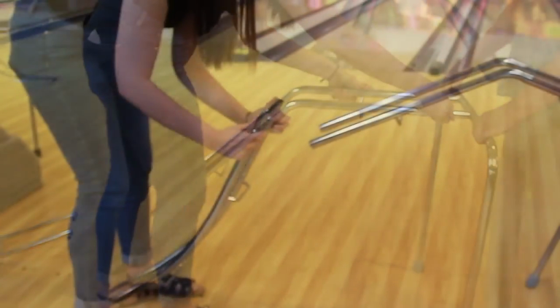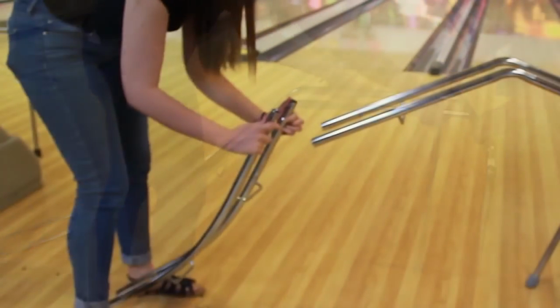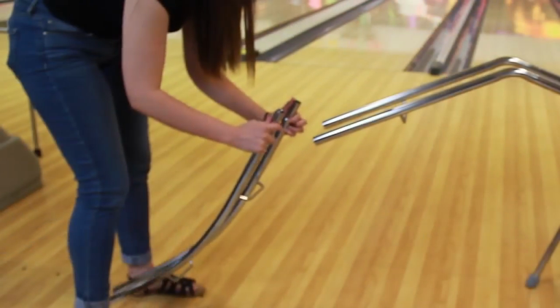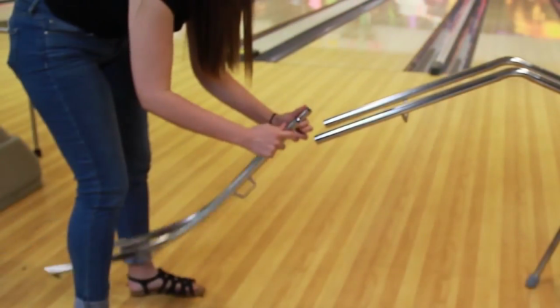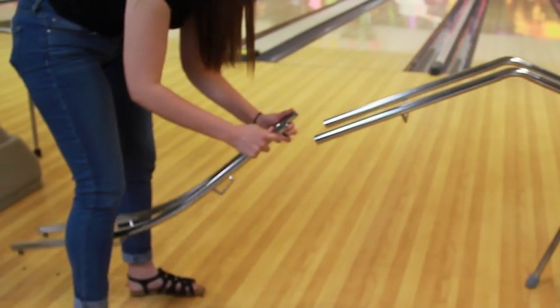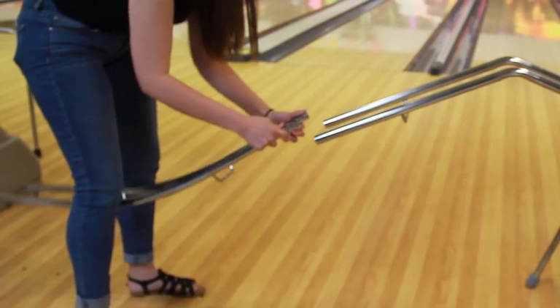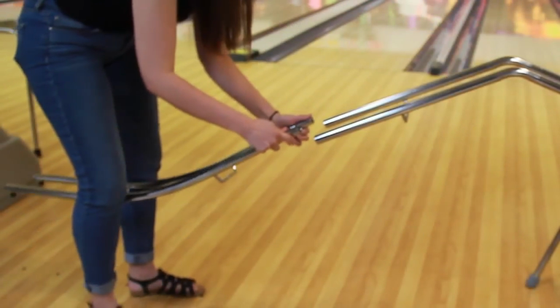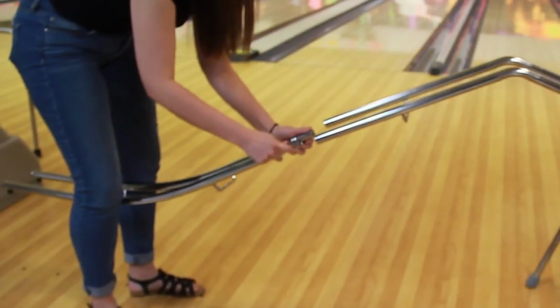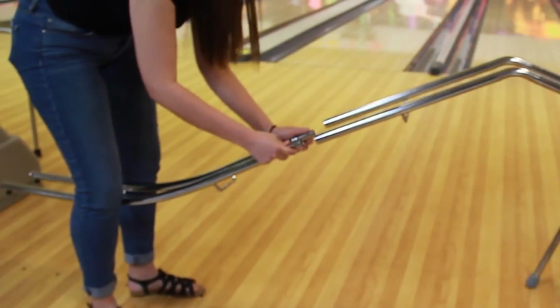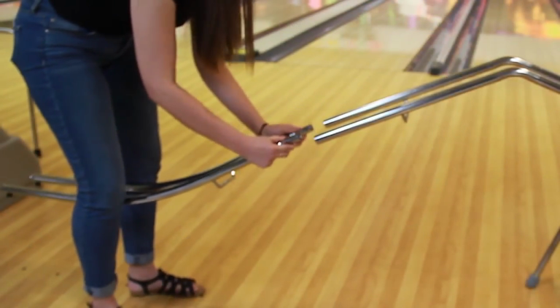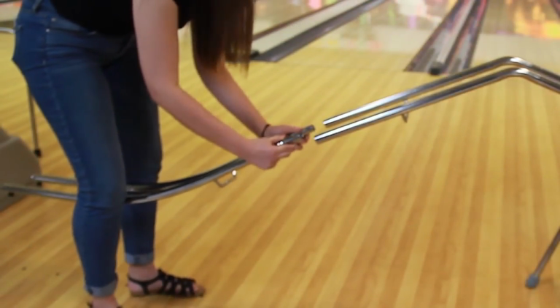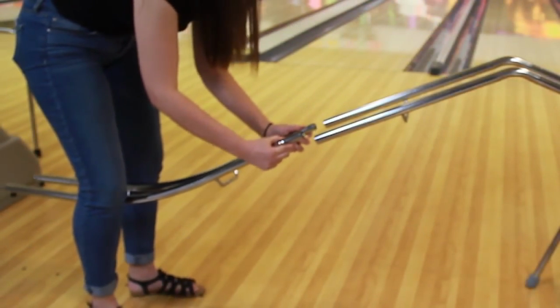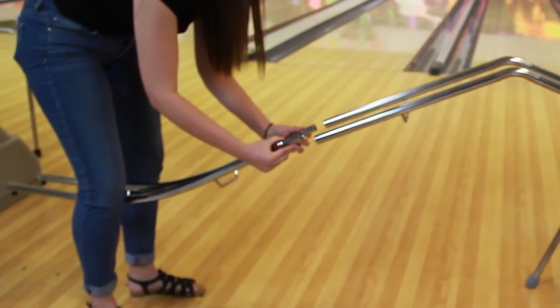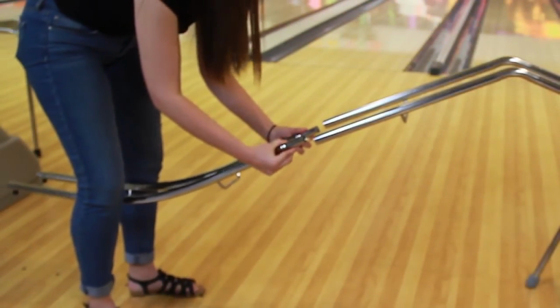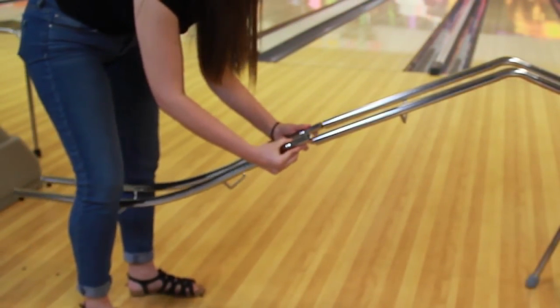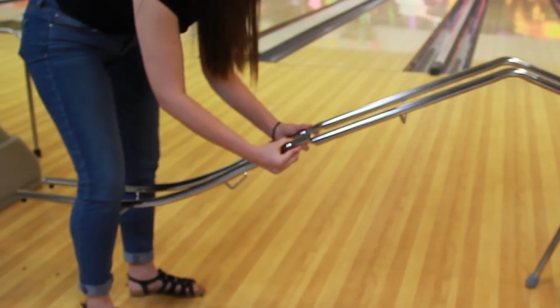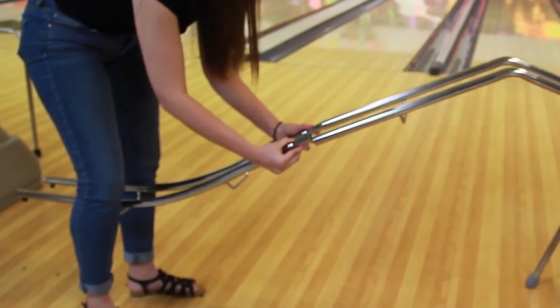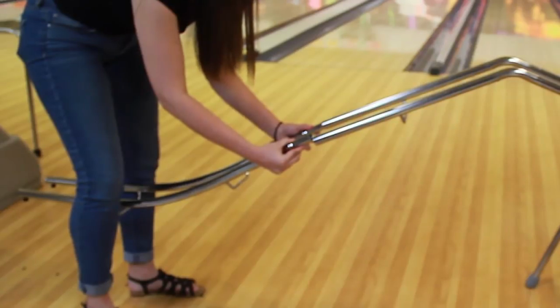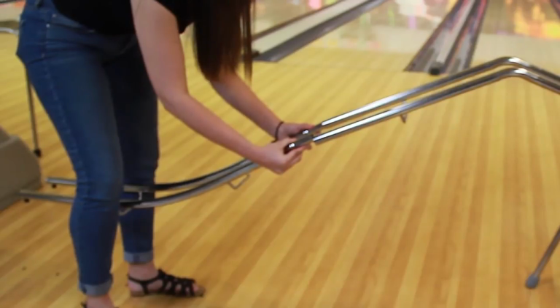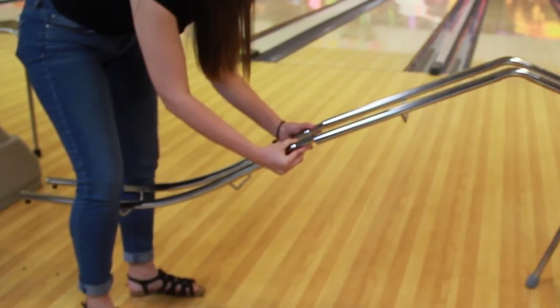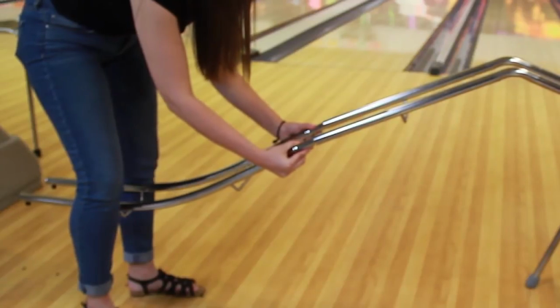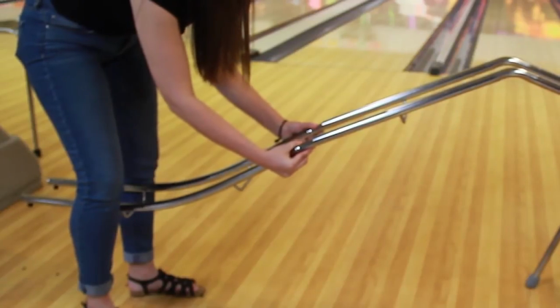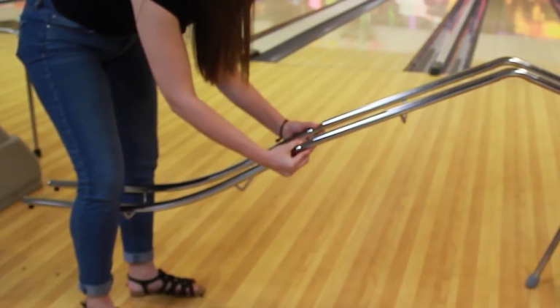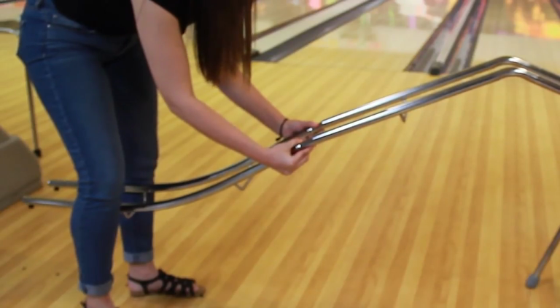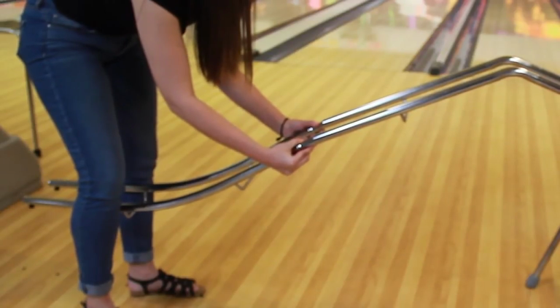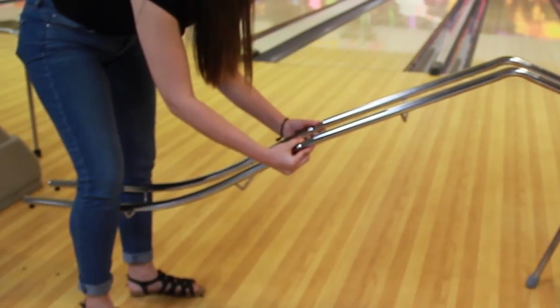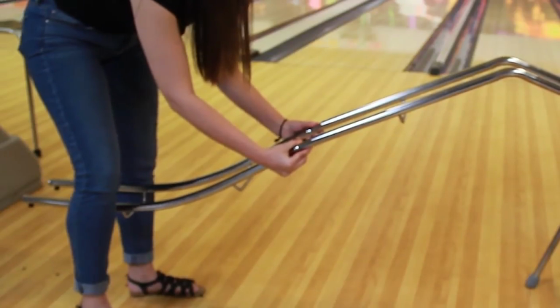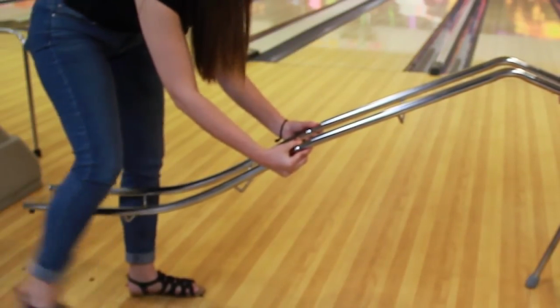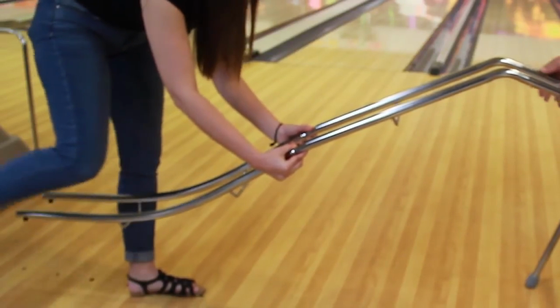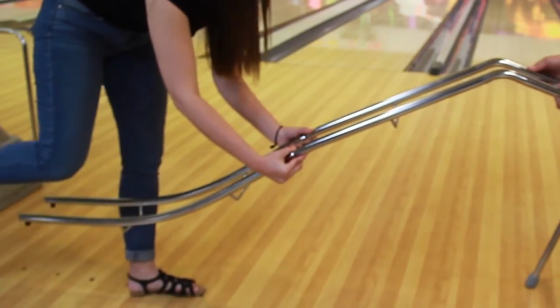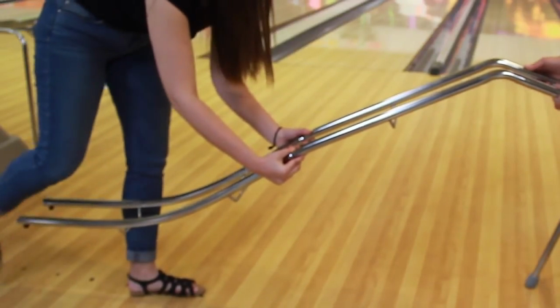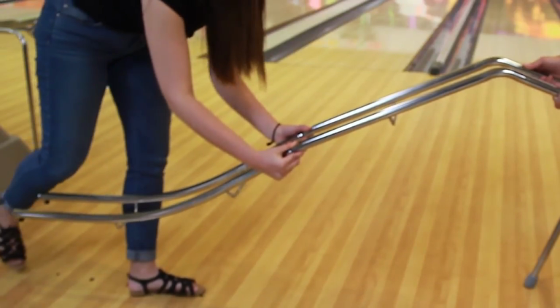Next, take the lower ball guide and insert it into the upper ball guide, and your bowling ramp is ready for use.